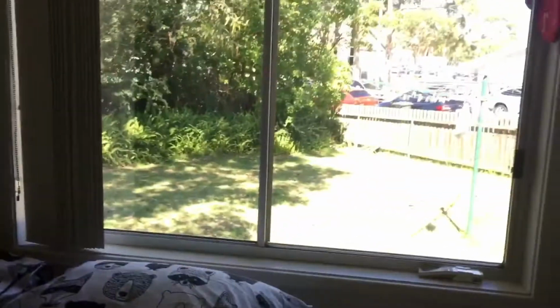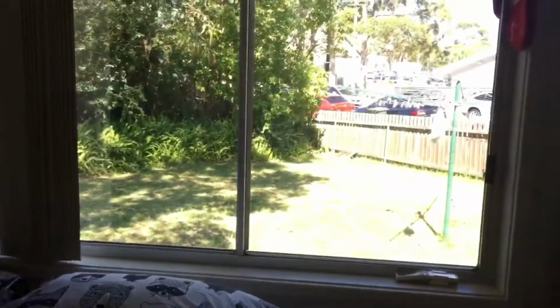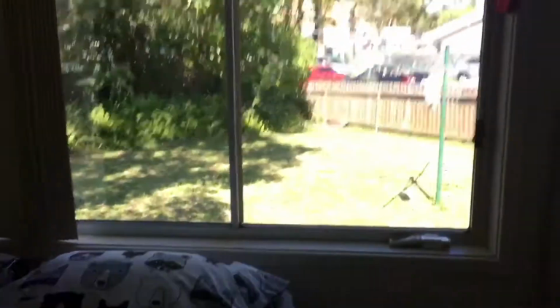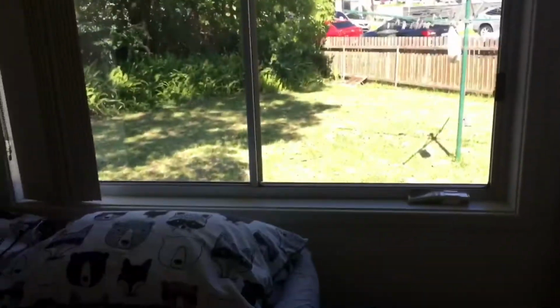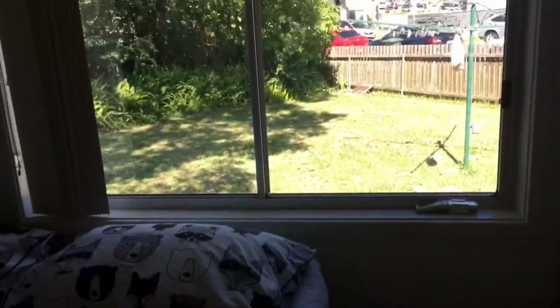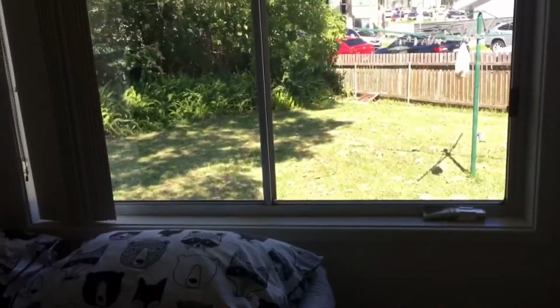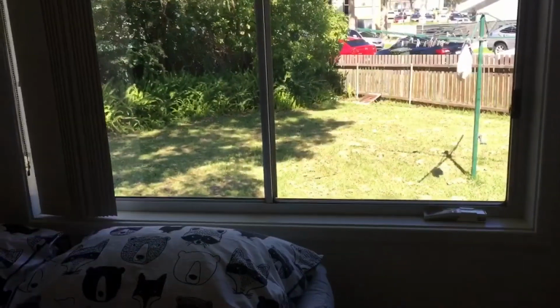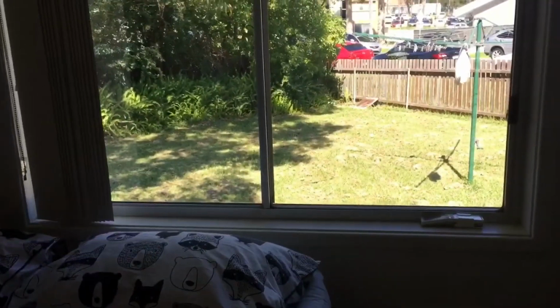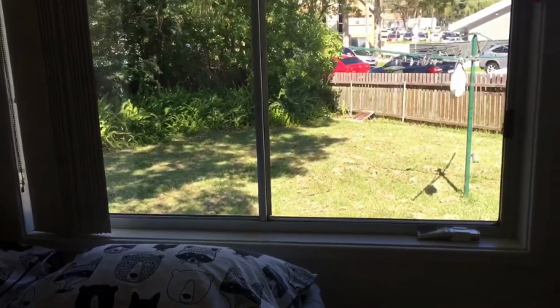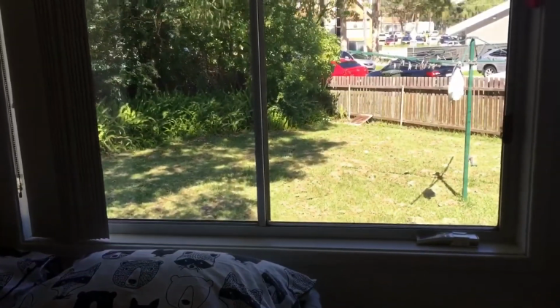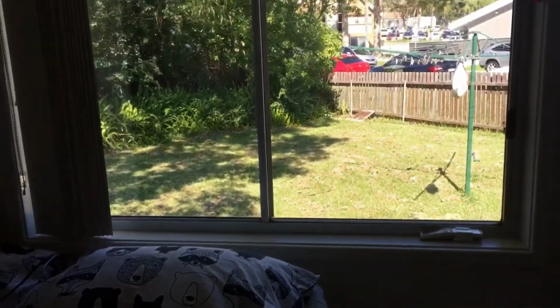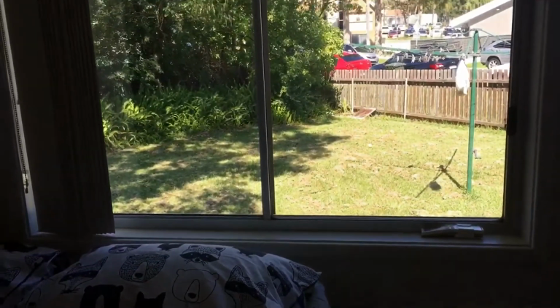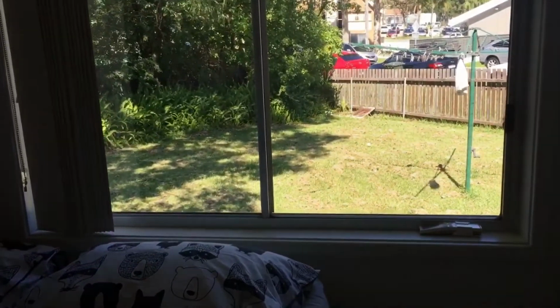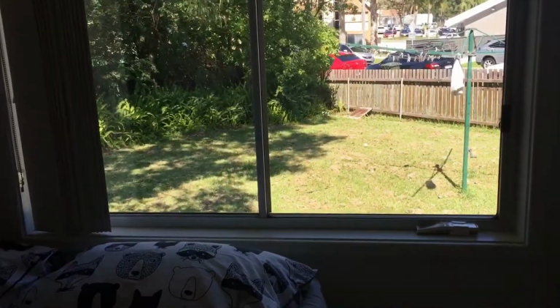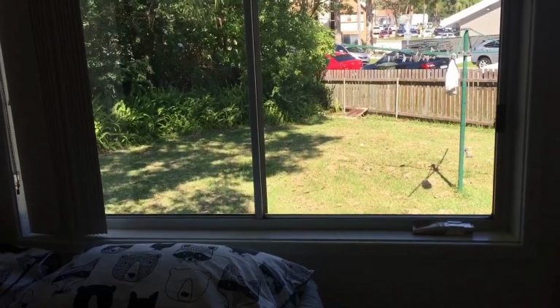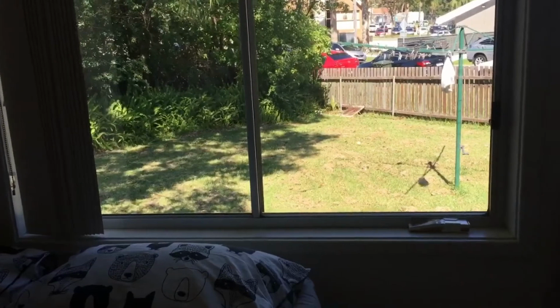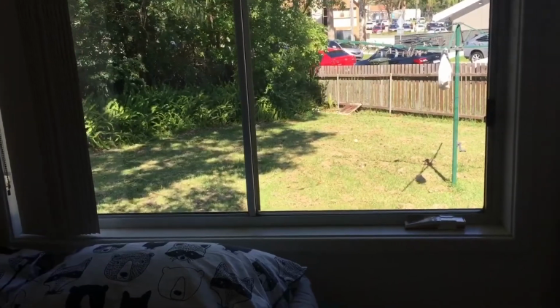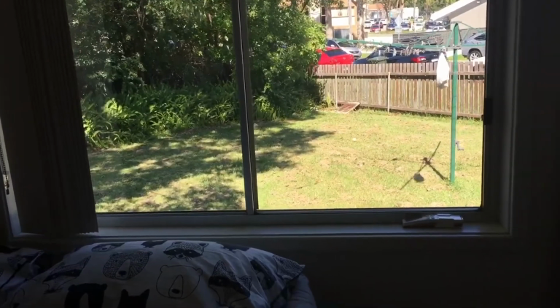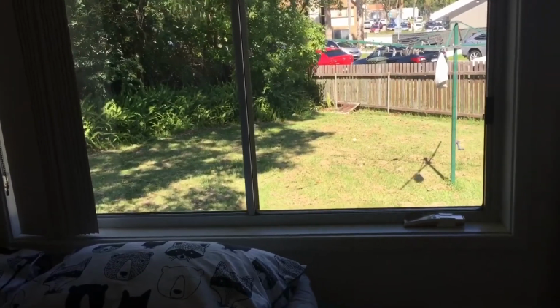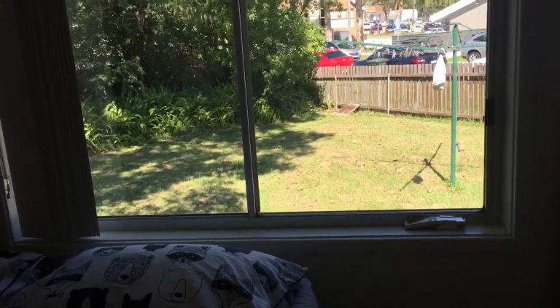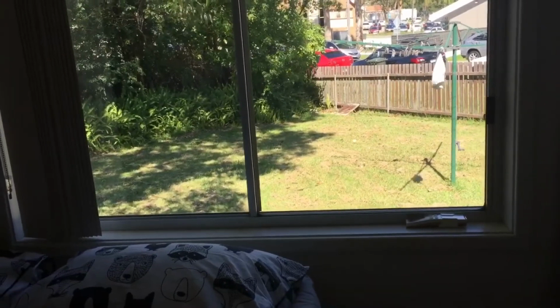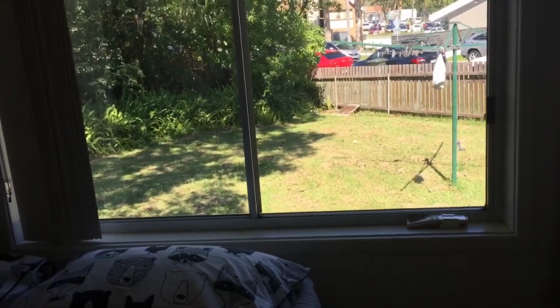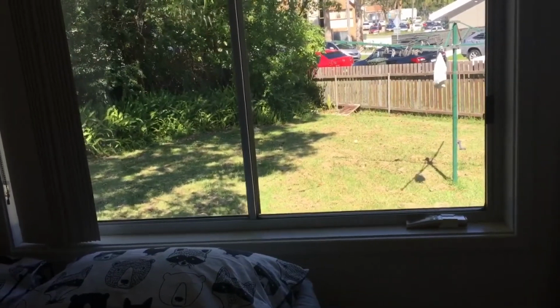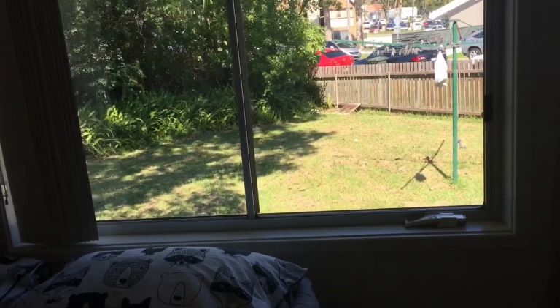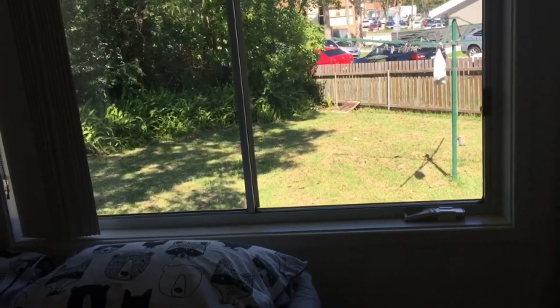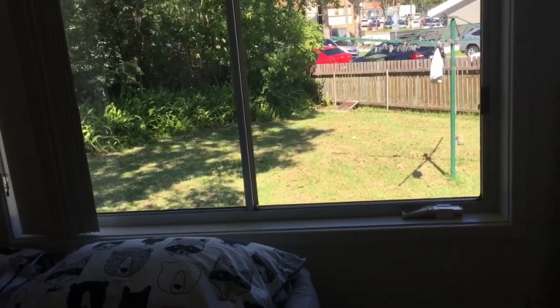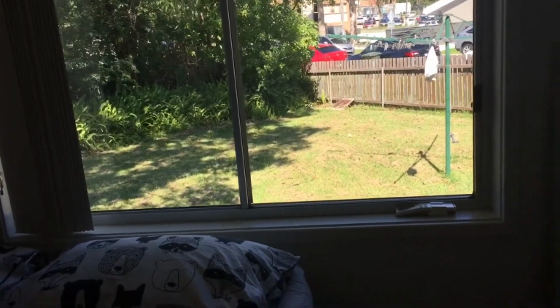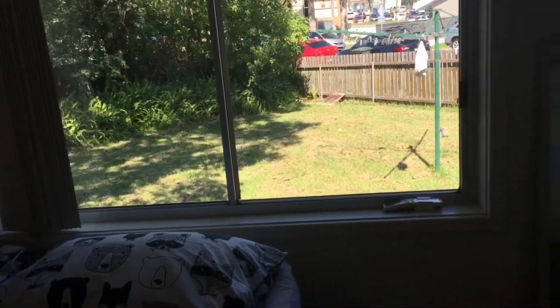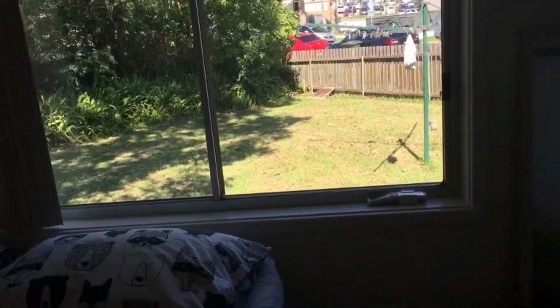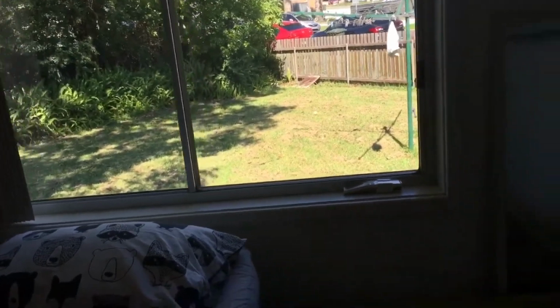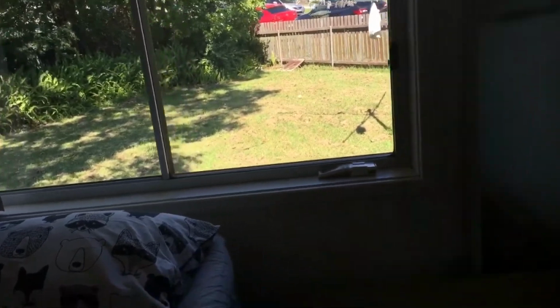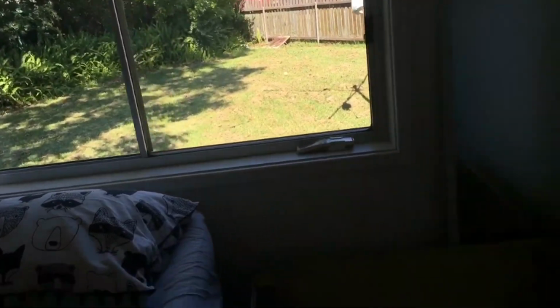There's a nice view of the yard here, so Brian will probably be out there because he likes spending time outside.